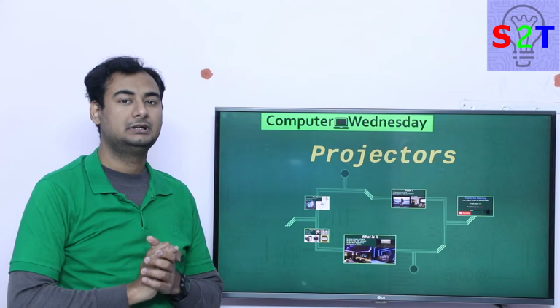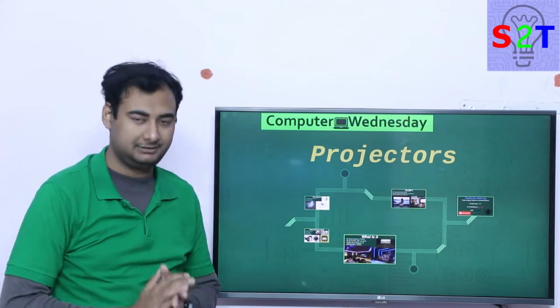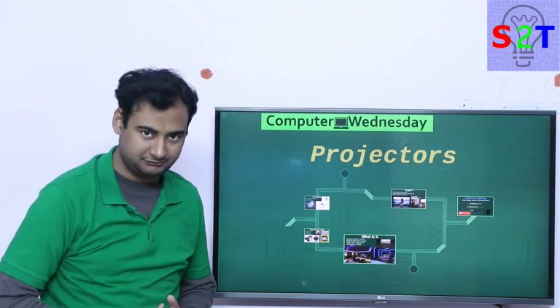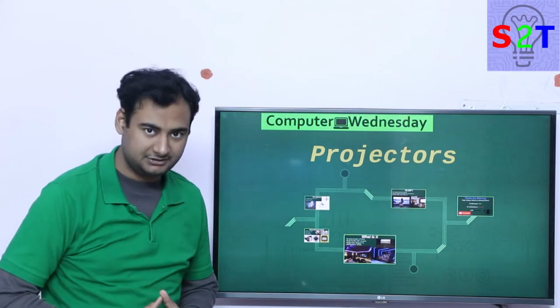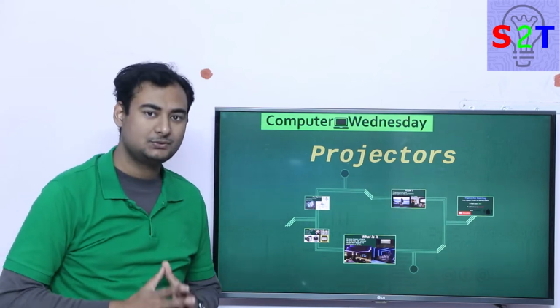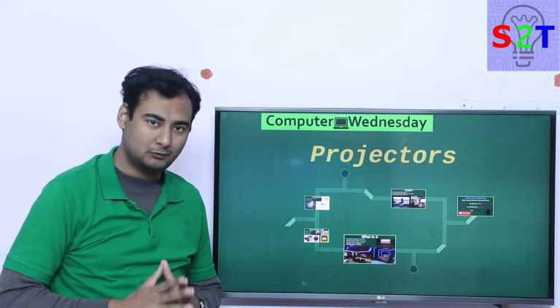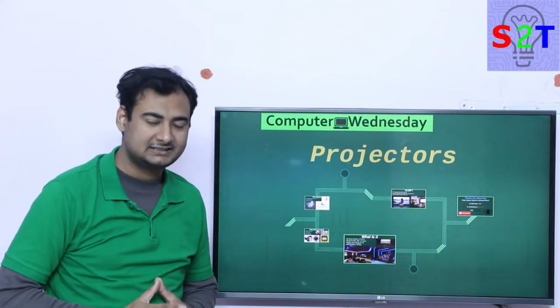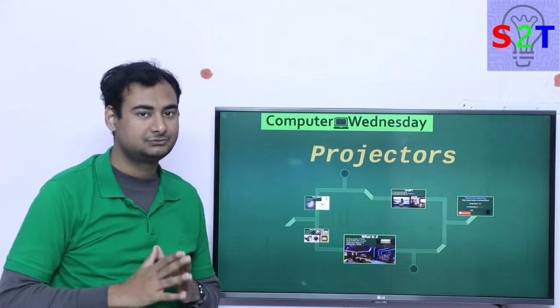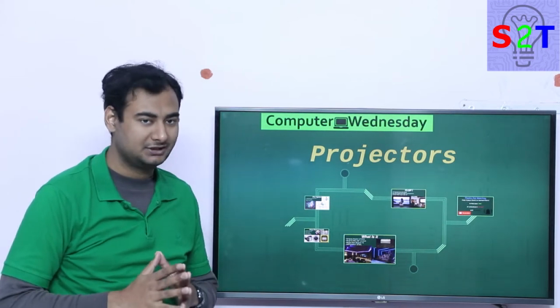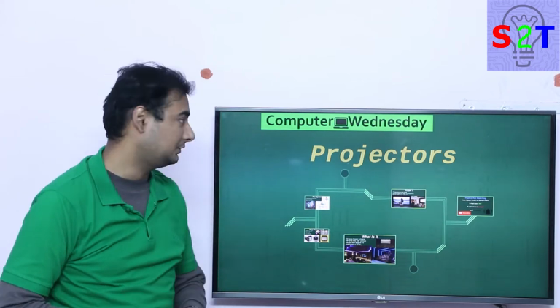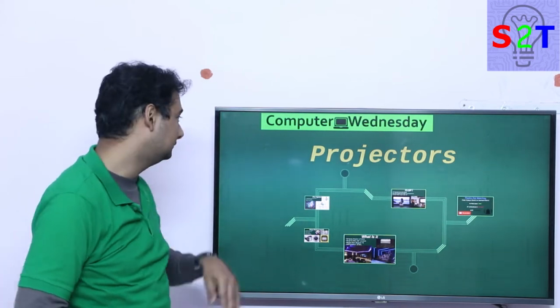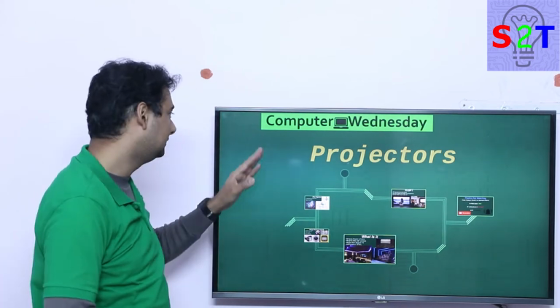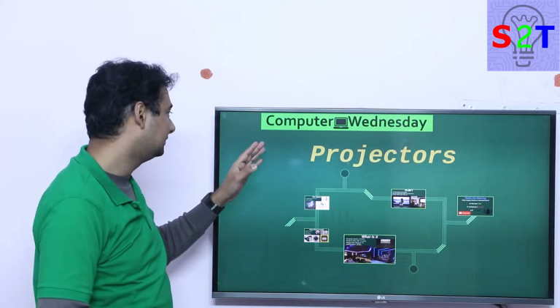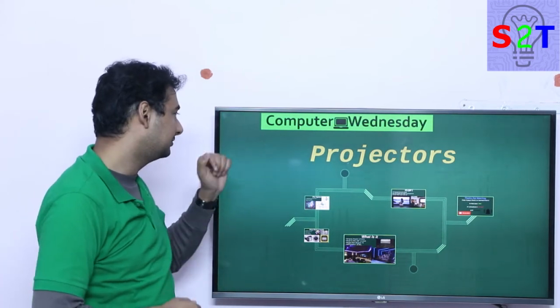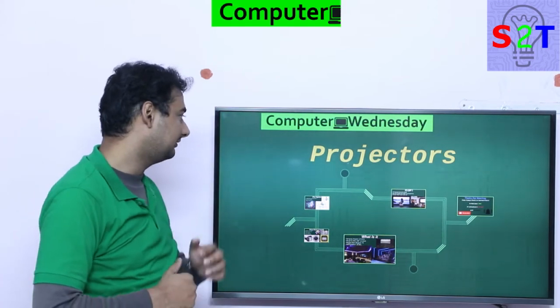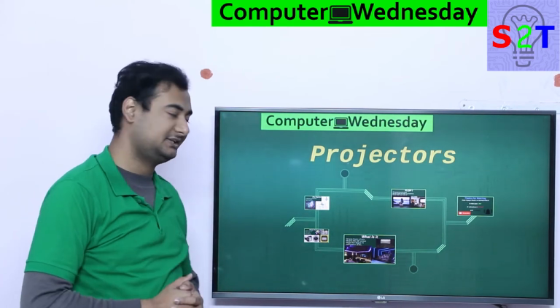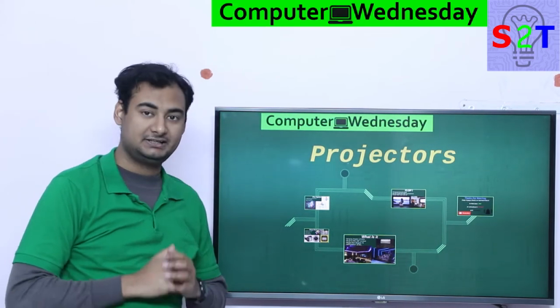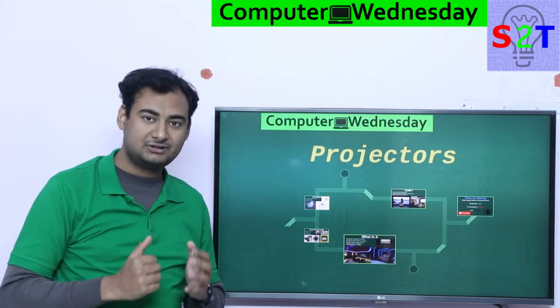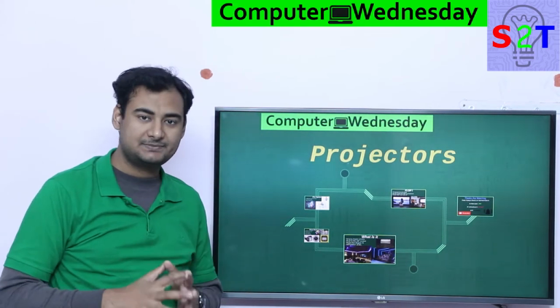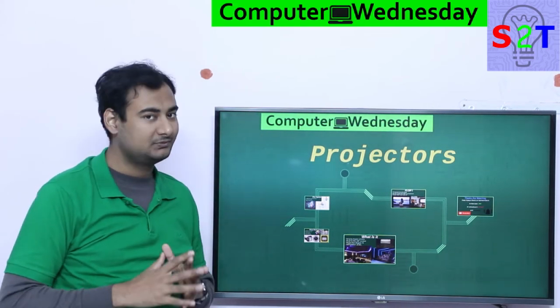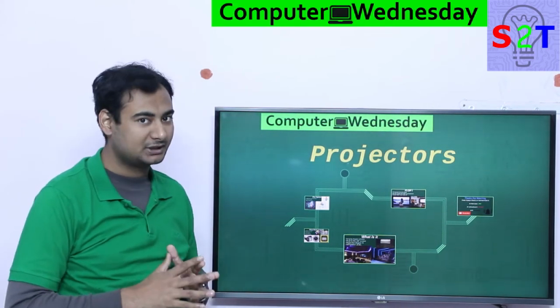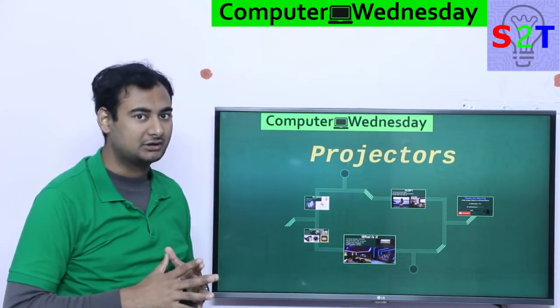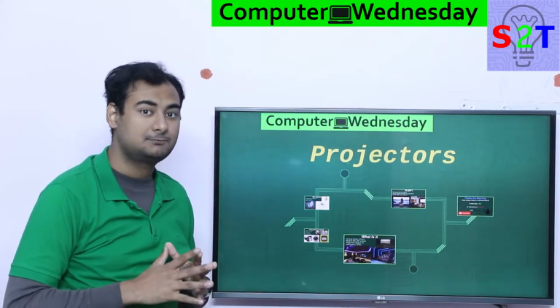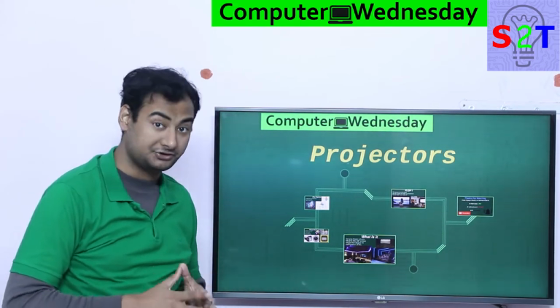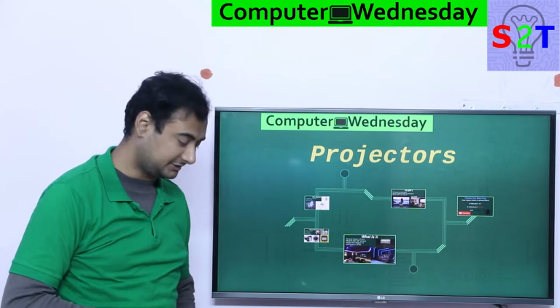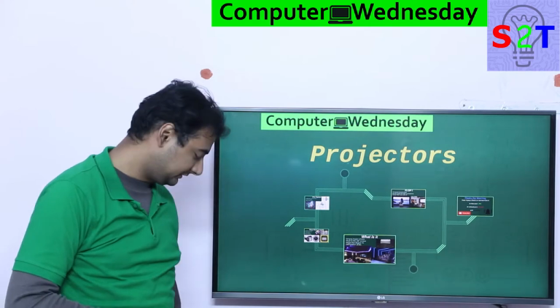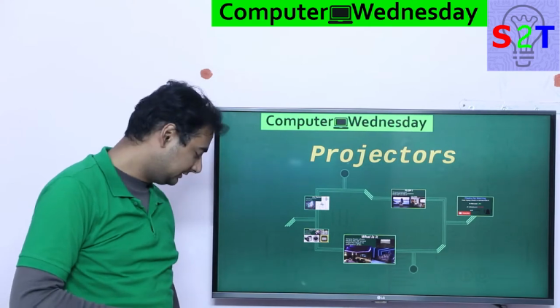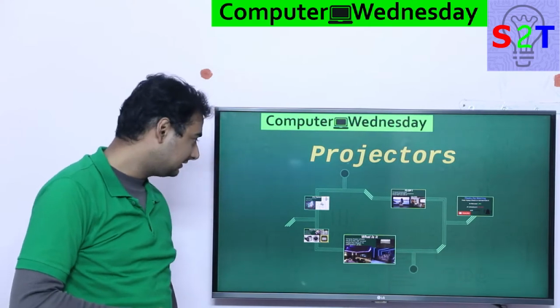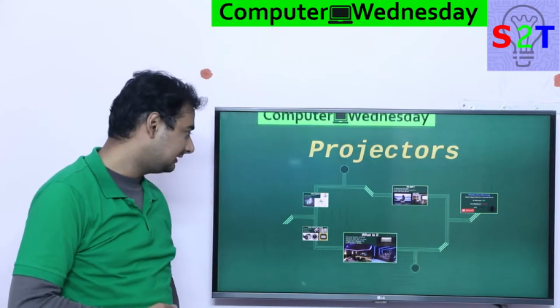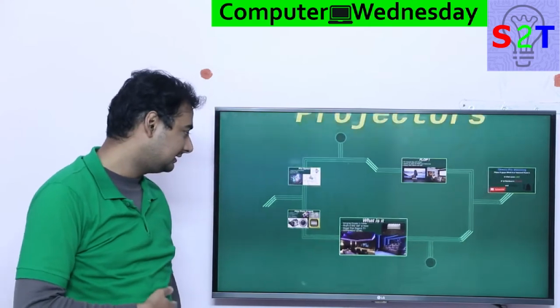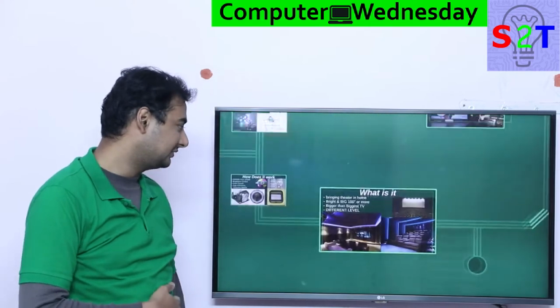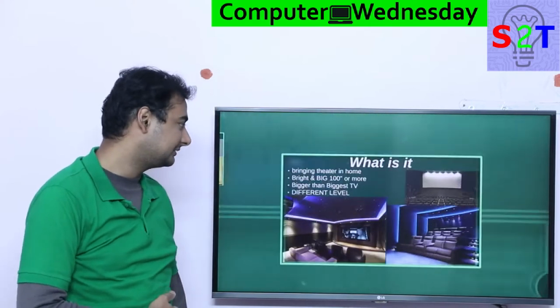Hello YouTube viewers, welcome to my show, Computer Witness Day. In today's episode, we're going to talk about projectors. So let's dive right into it.